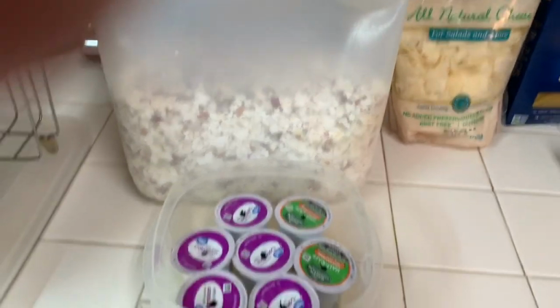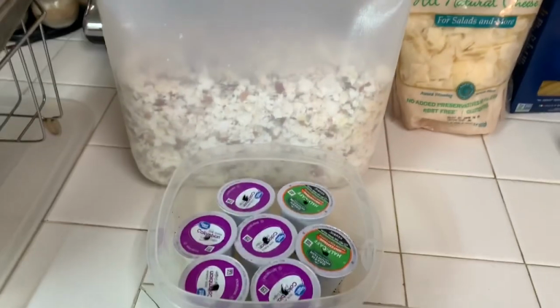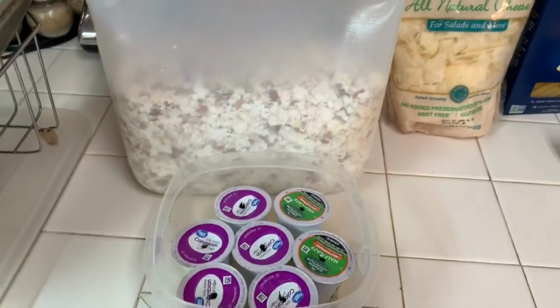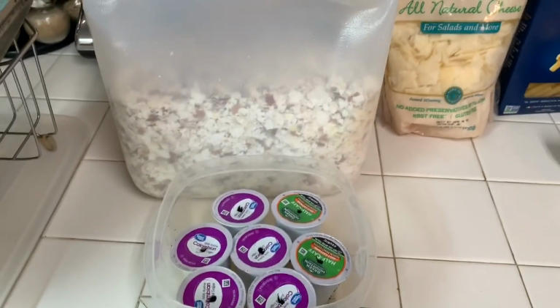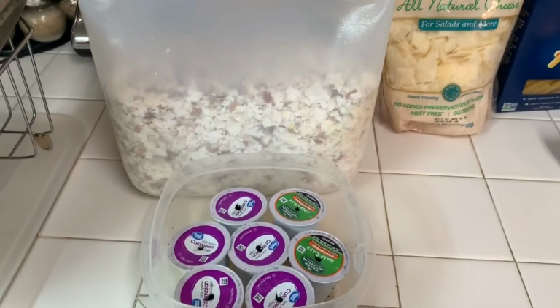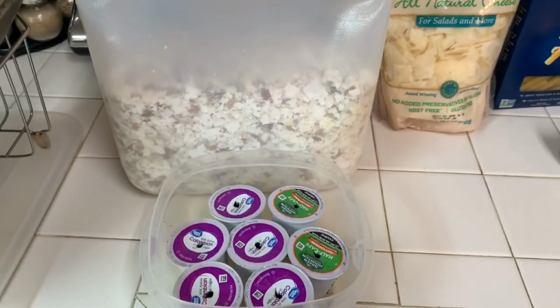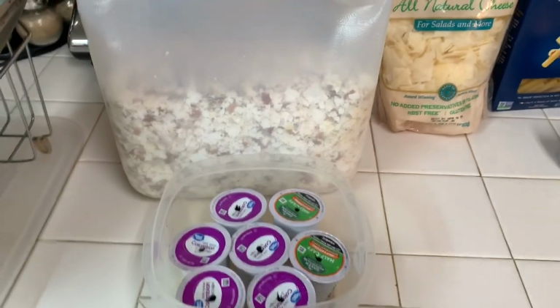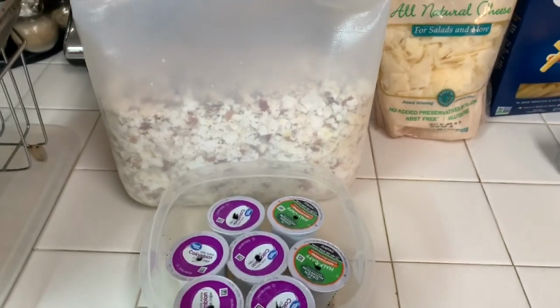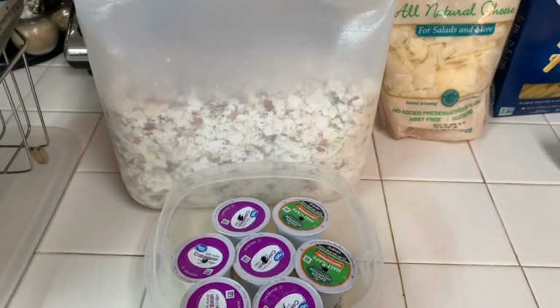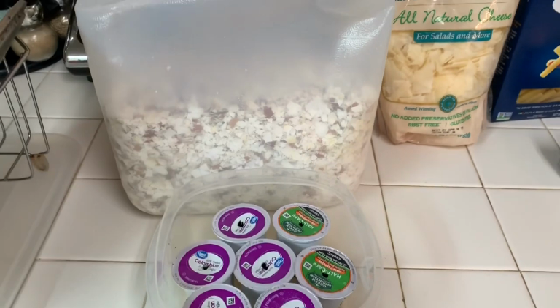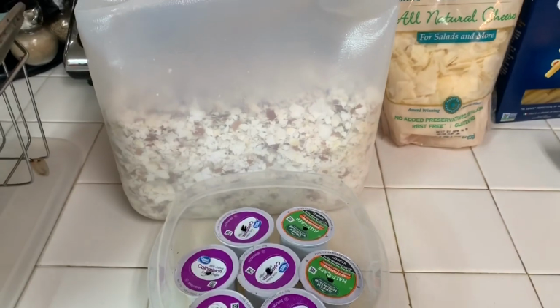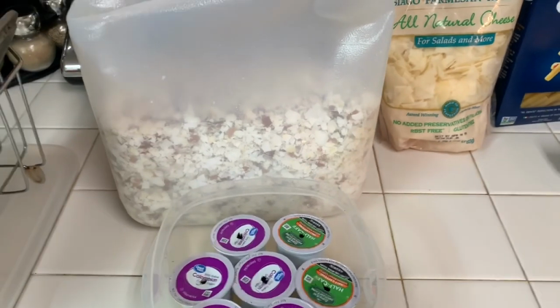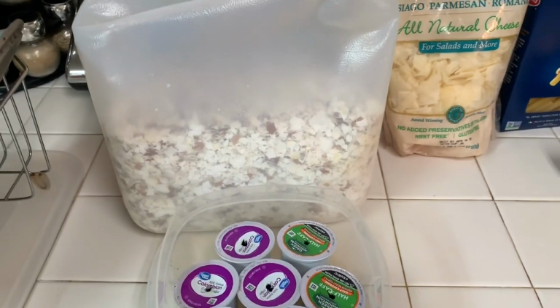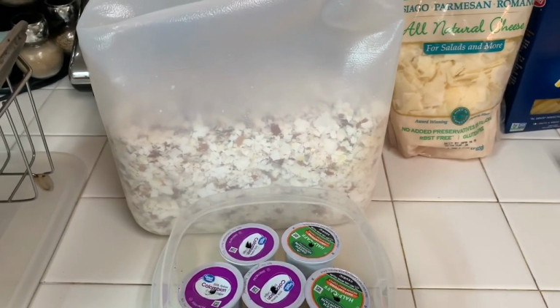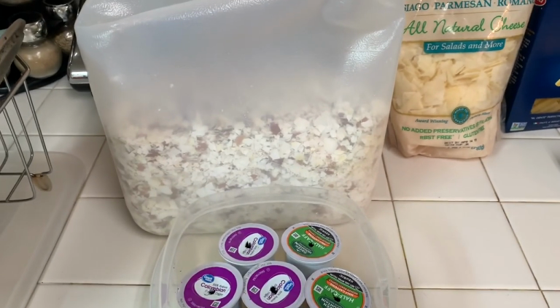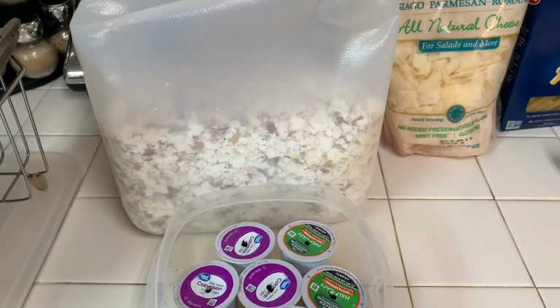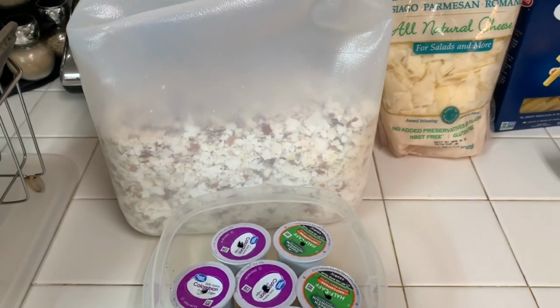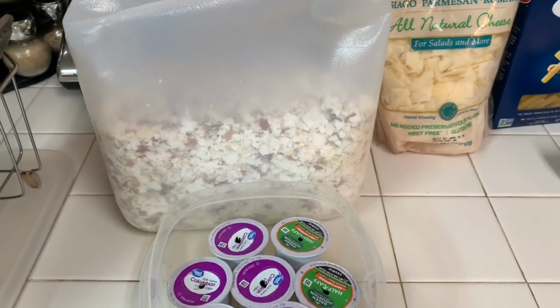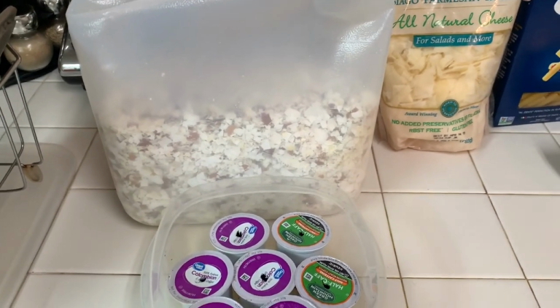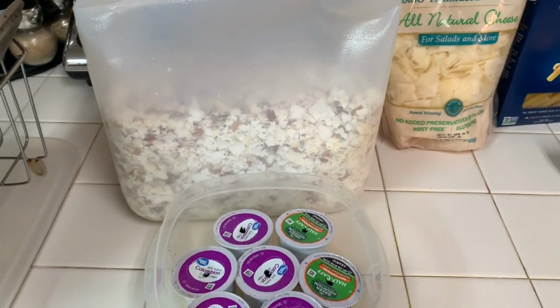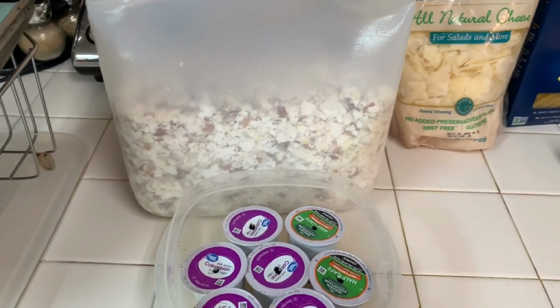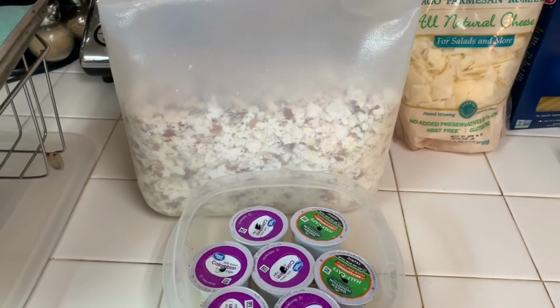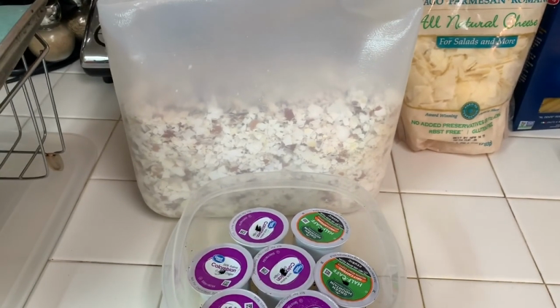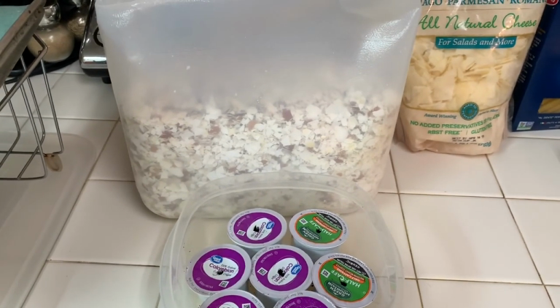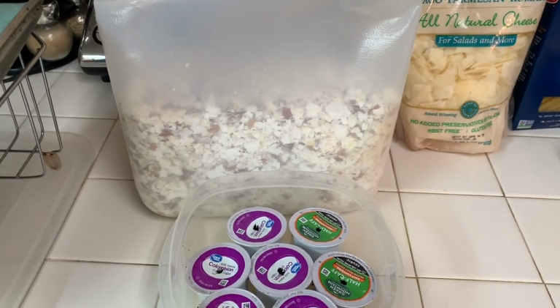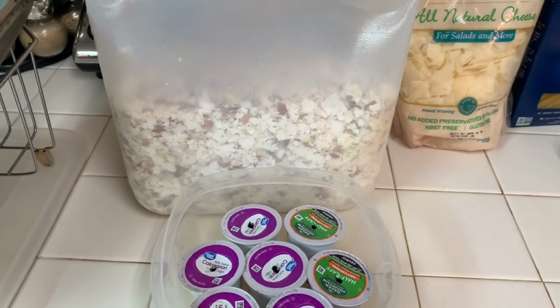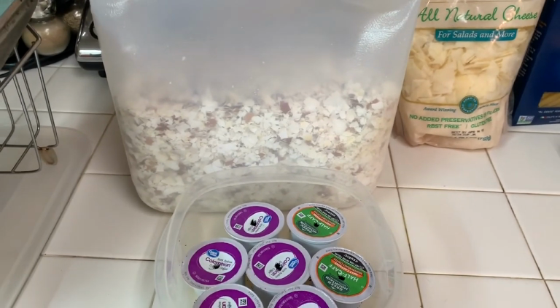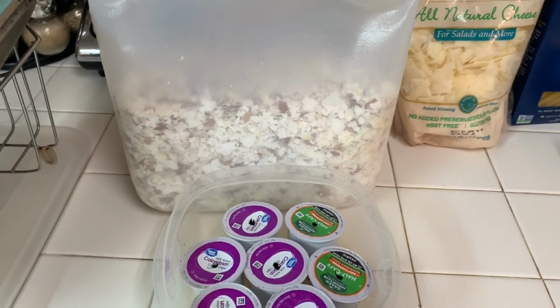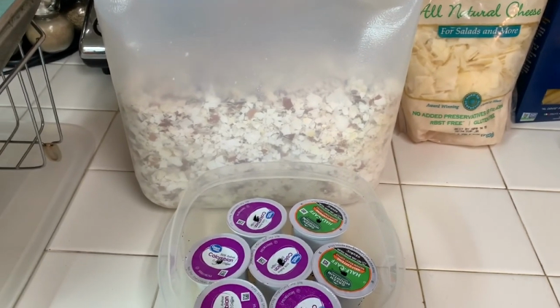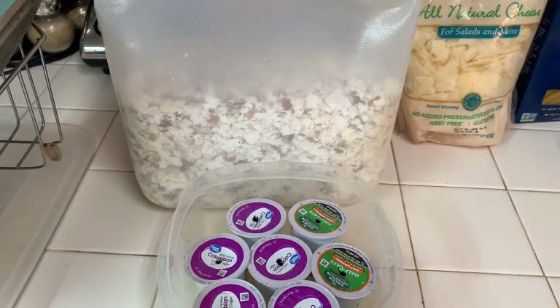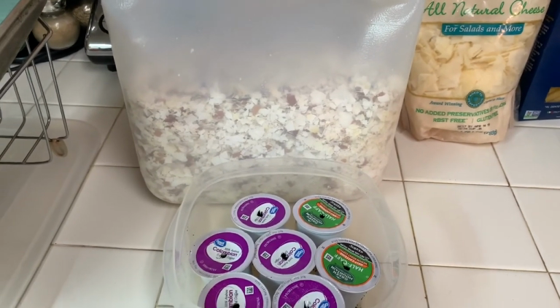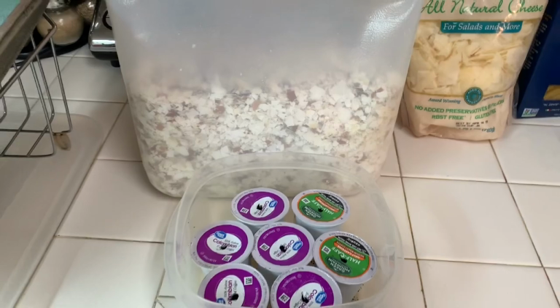I'm going to include a before picture and a current picture of what my flowers look like now.